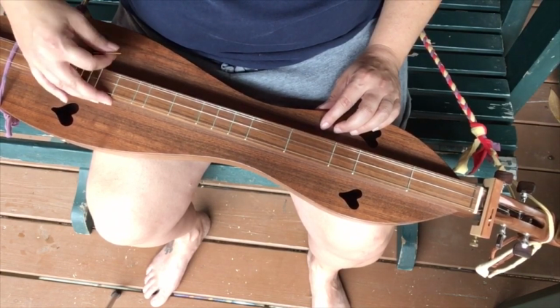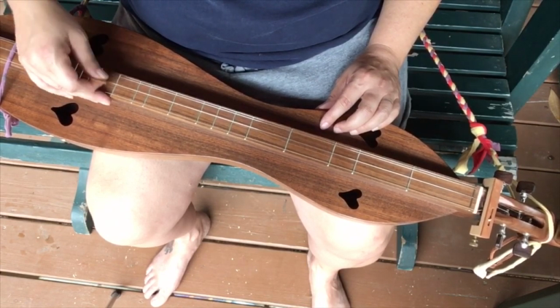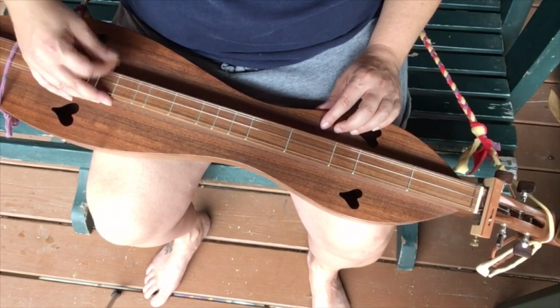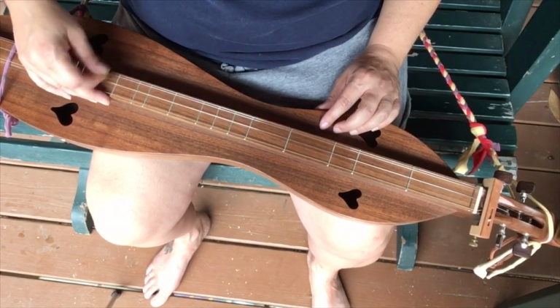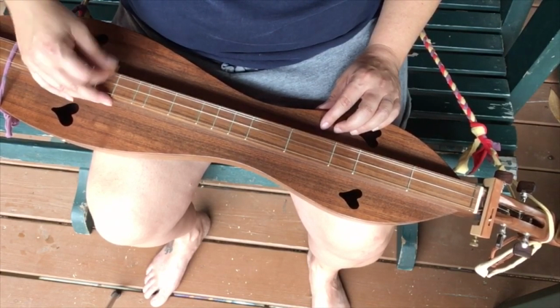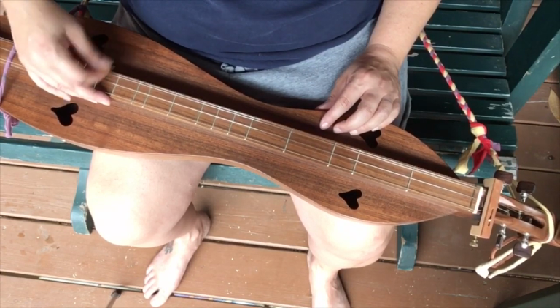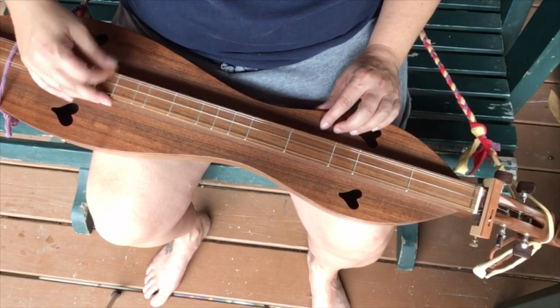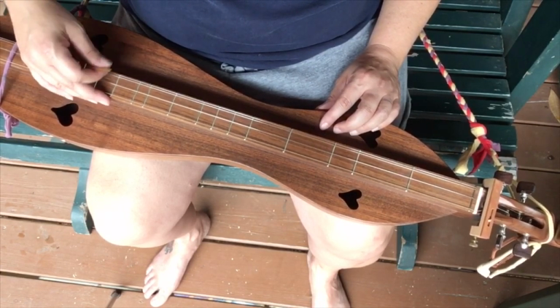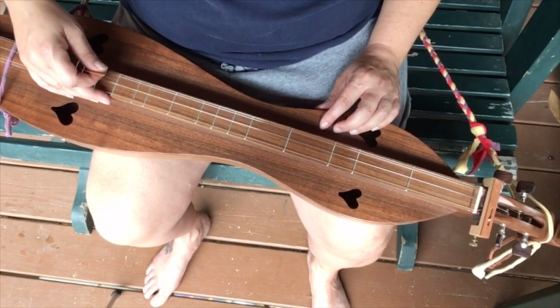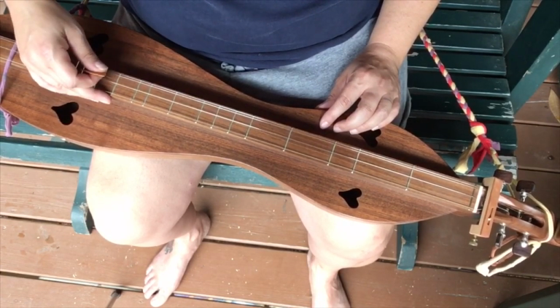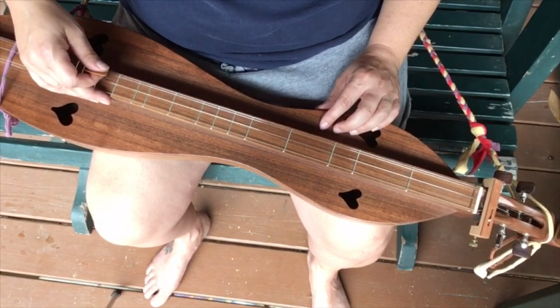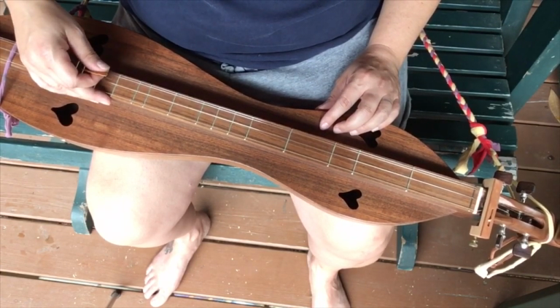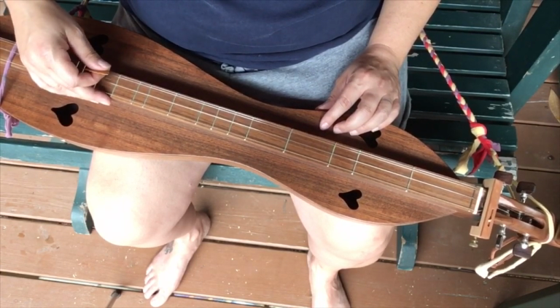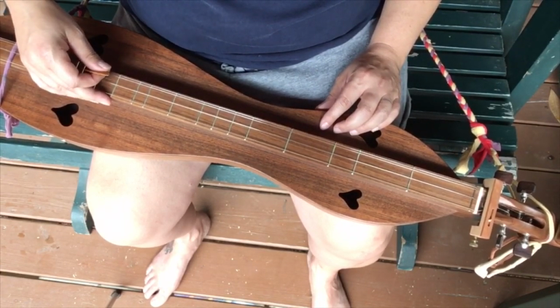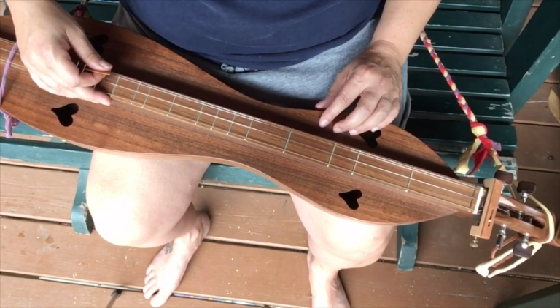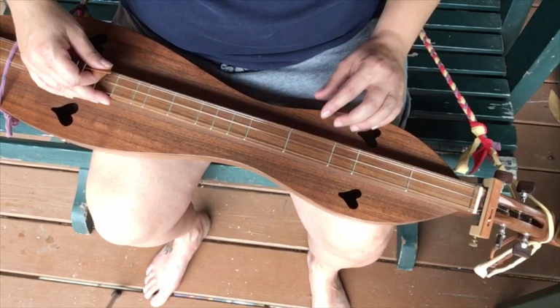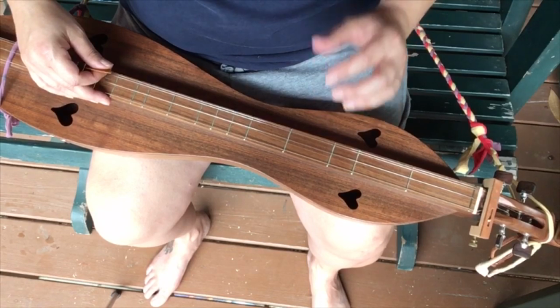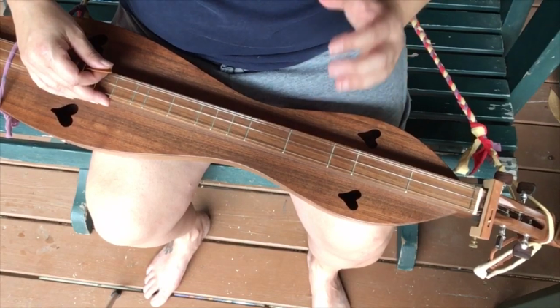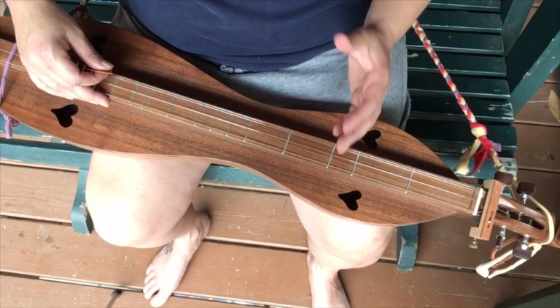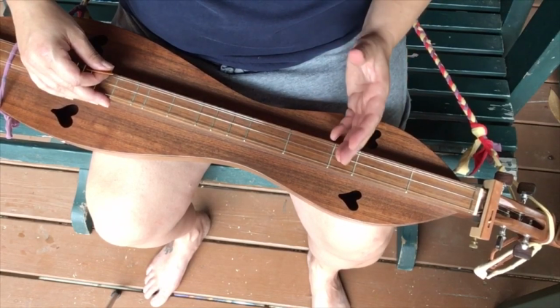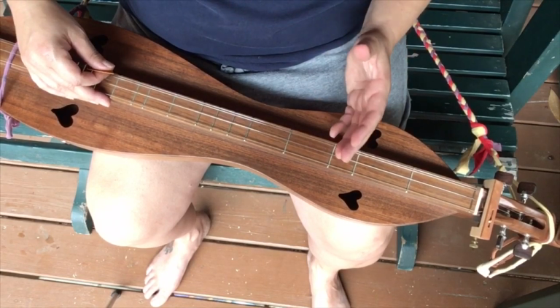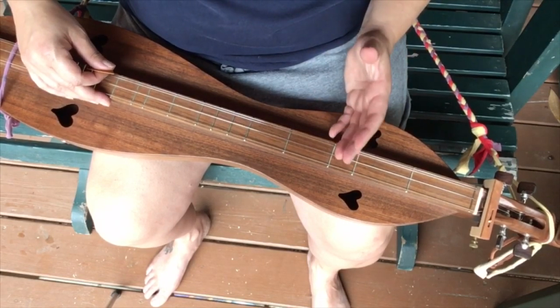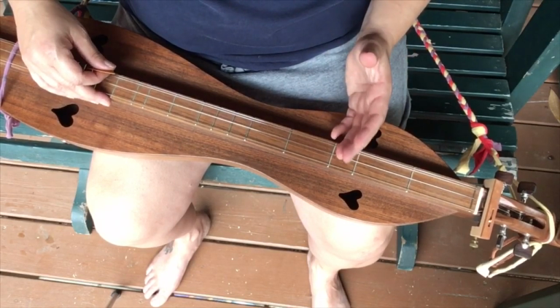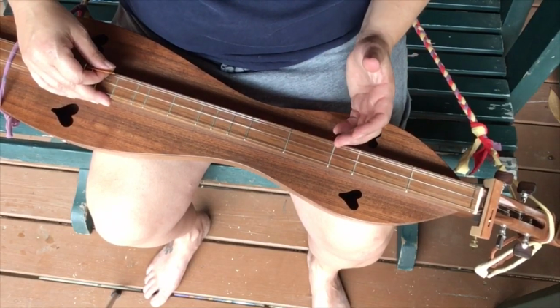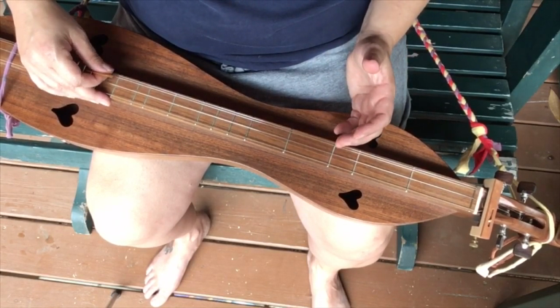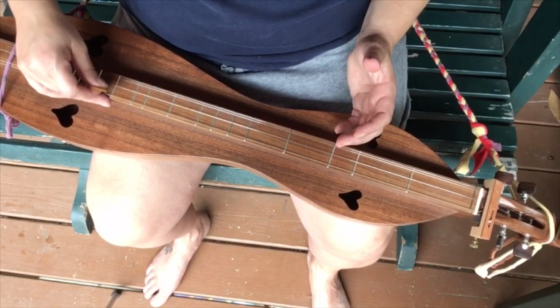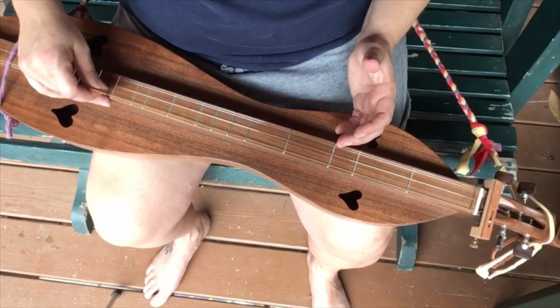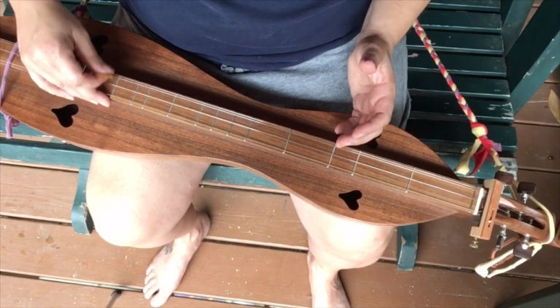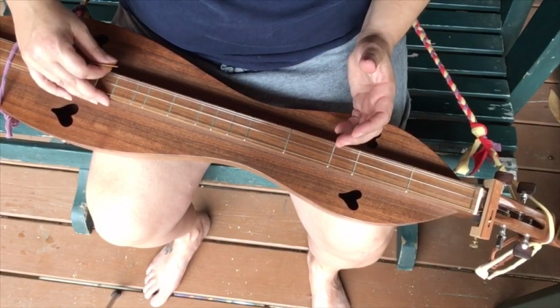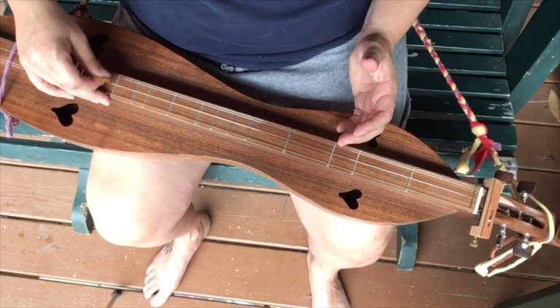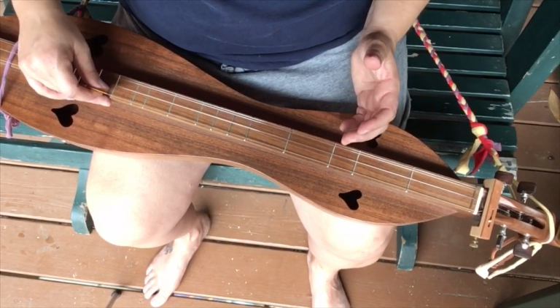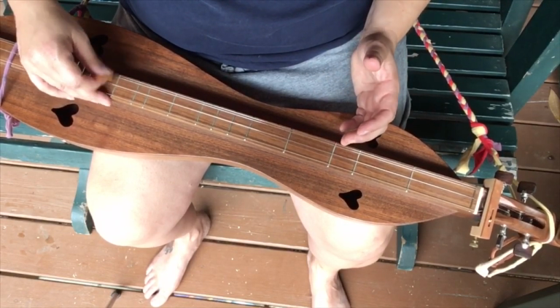Back and forth — this is a good song to practice this back-and-forth picking.